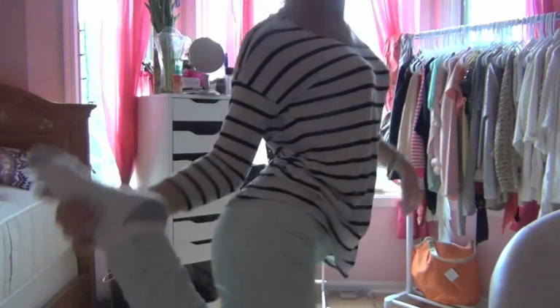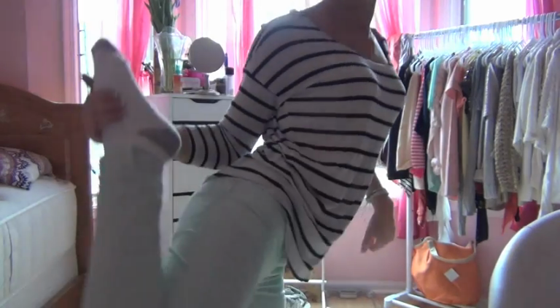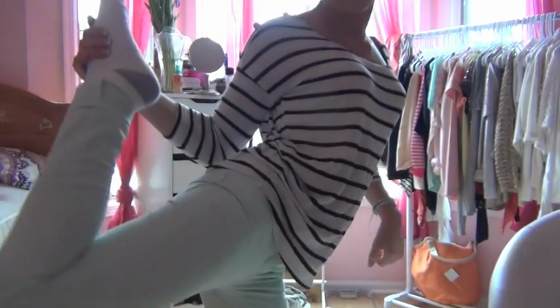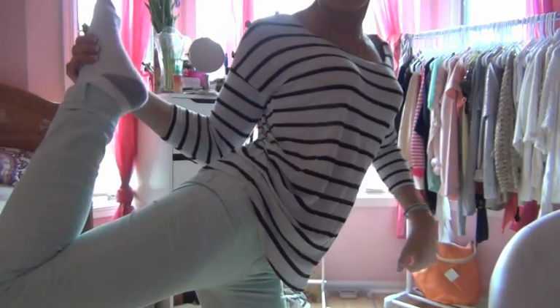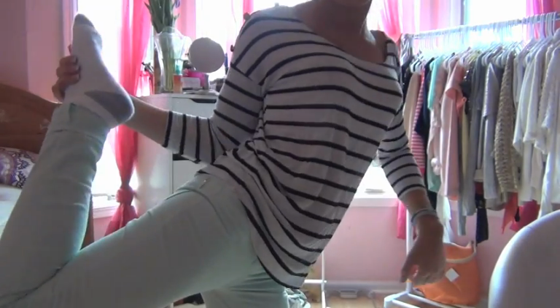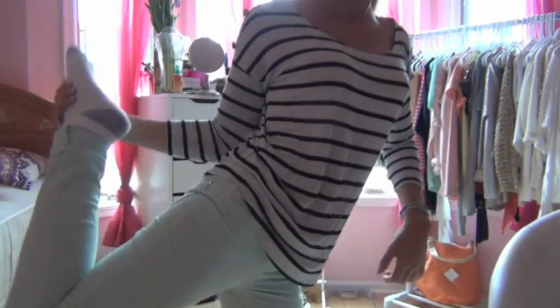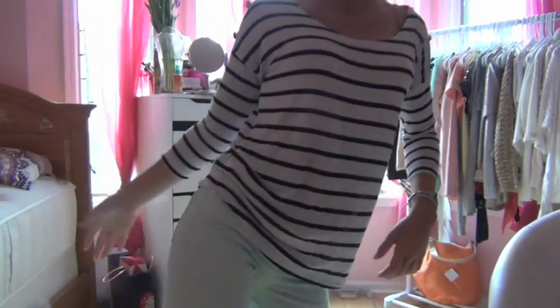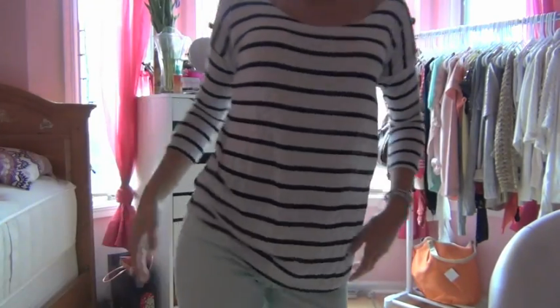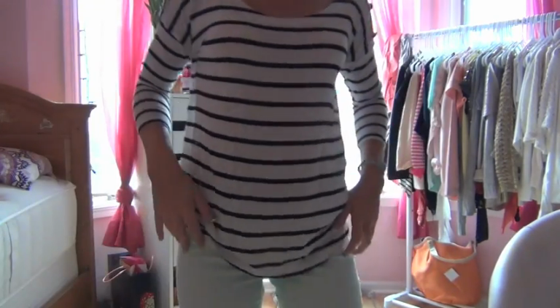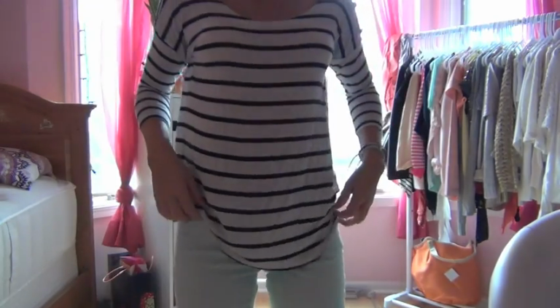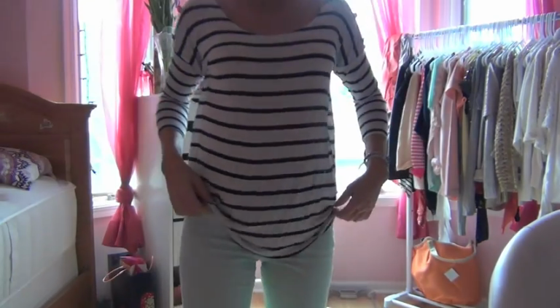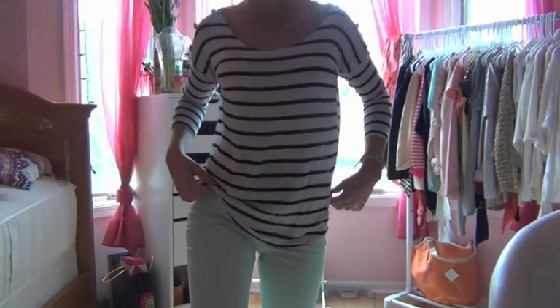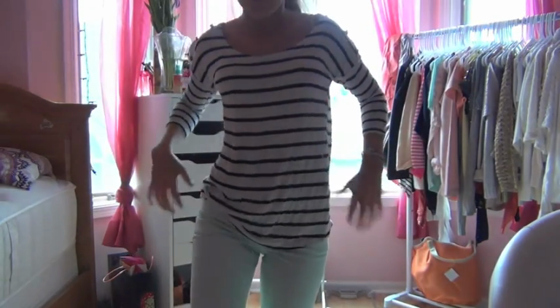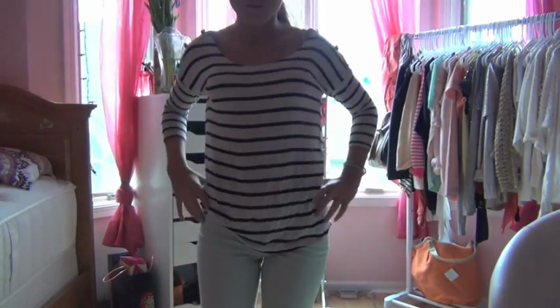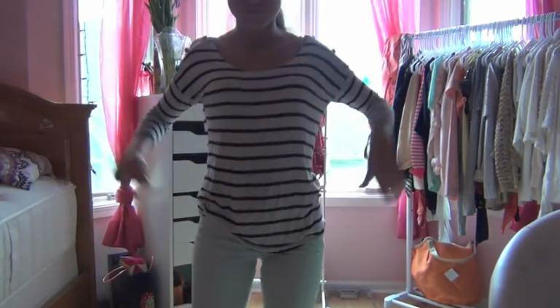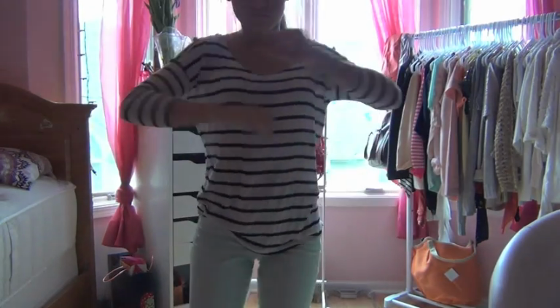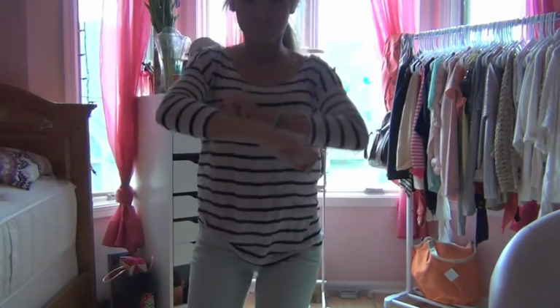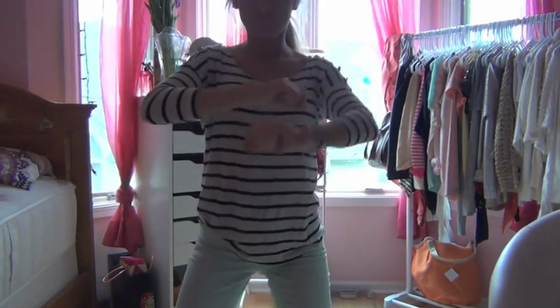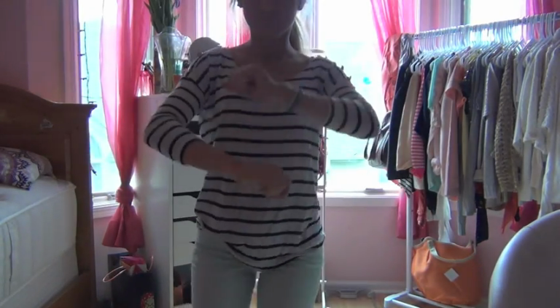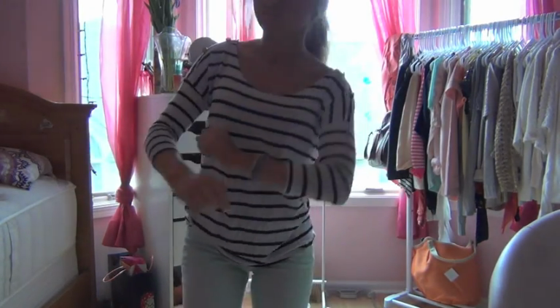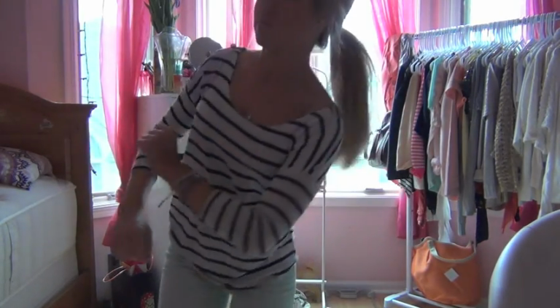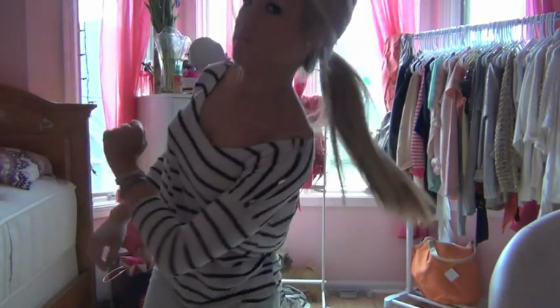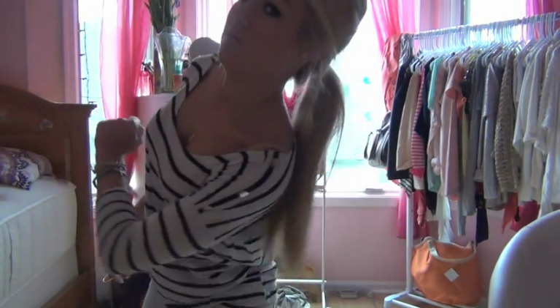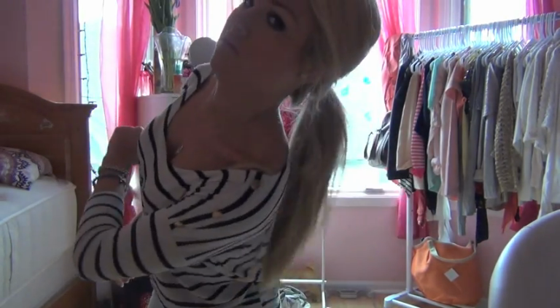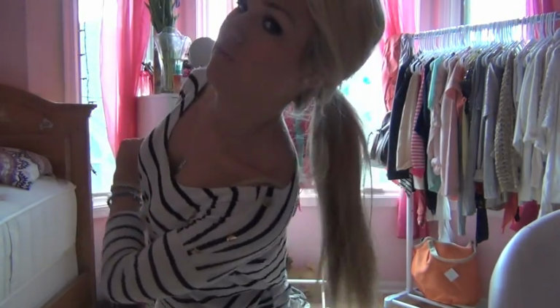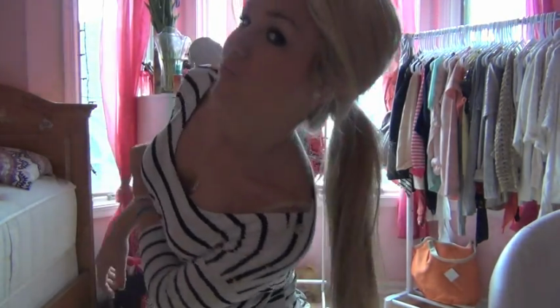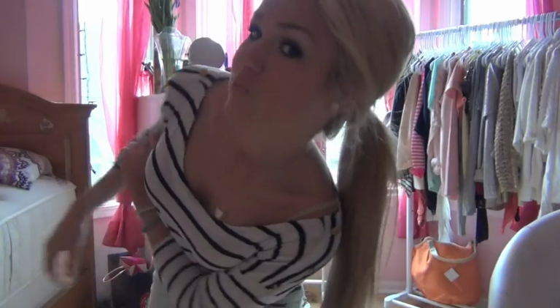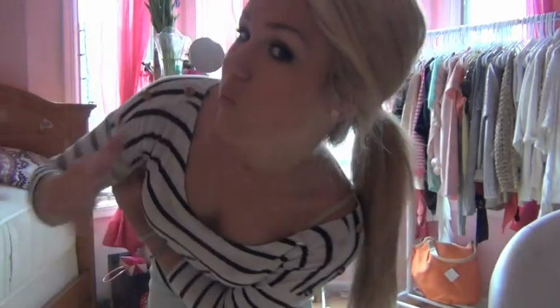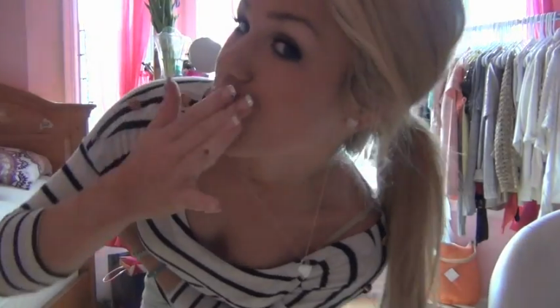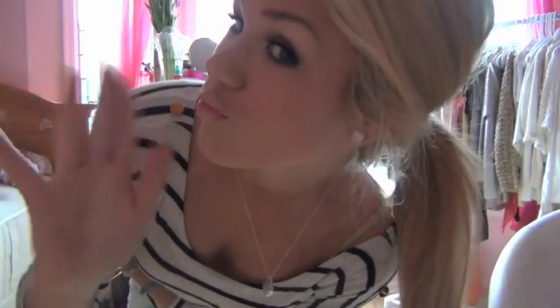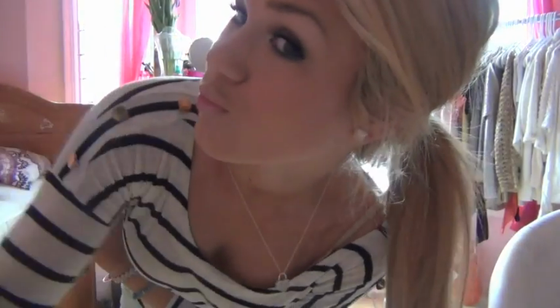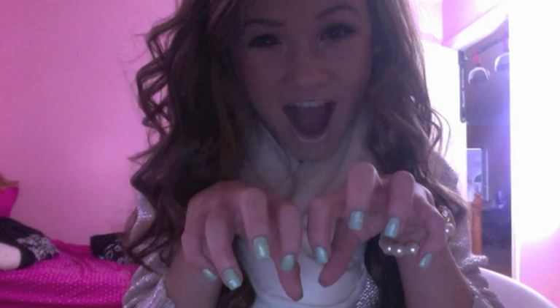I'm also wearing these mint green jeans from H&M, which I love. I am wearing a belt with them but you can't see it. I wore gold sandals and my hair is just in a little ponytail.